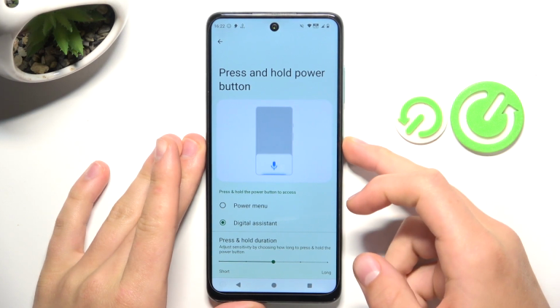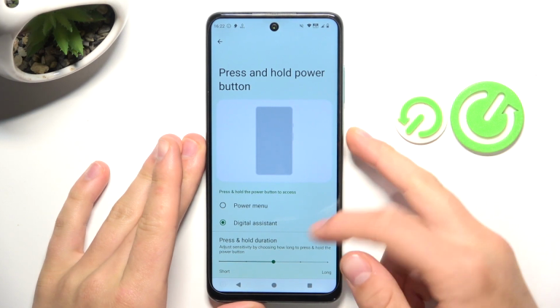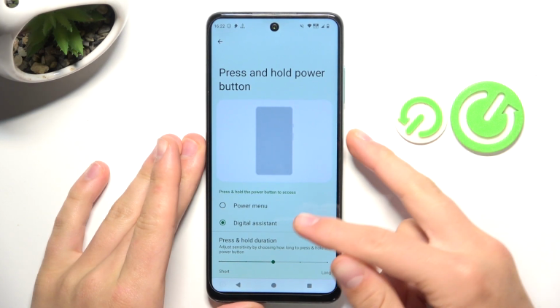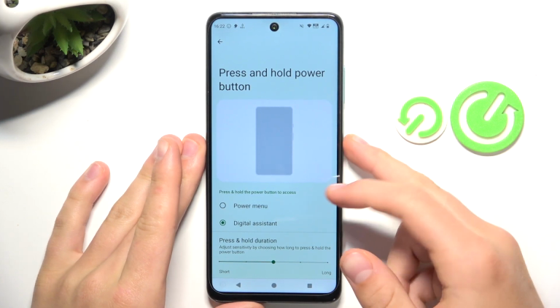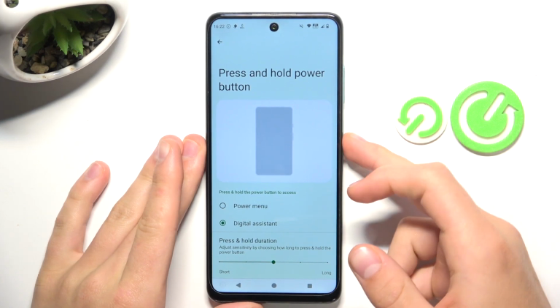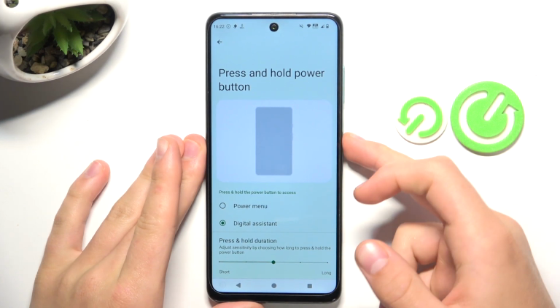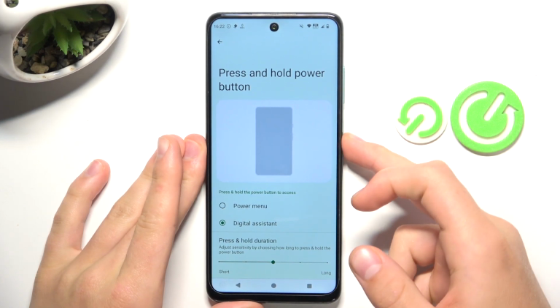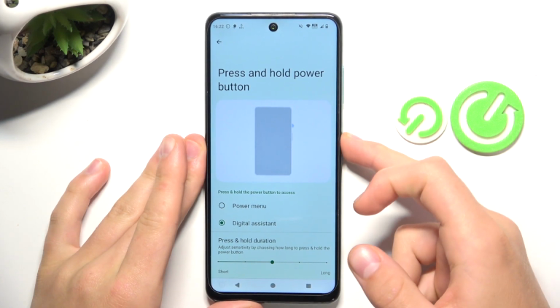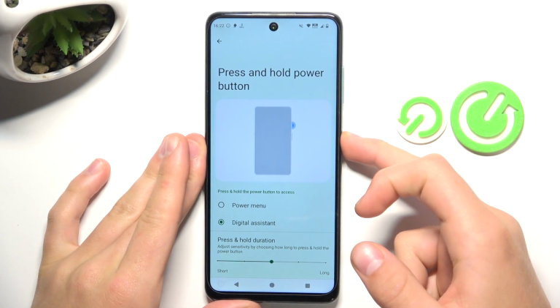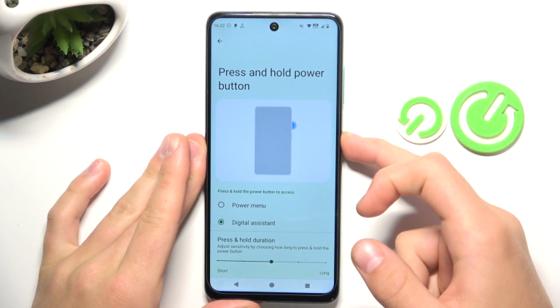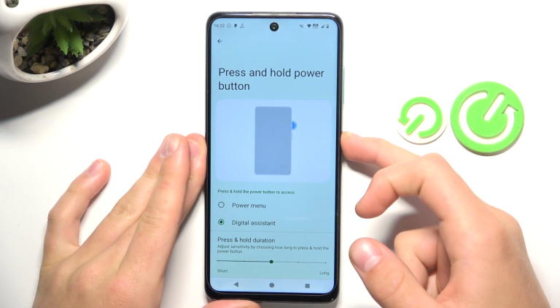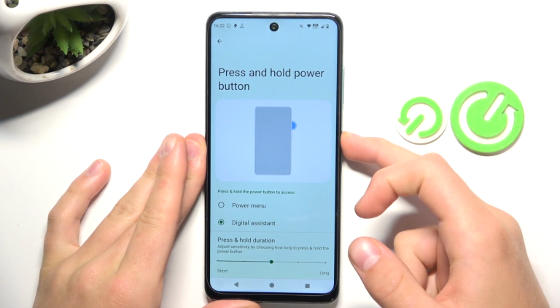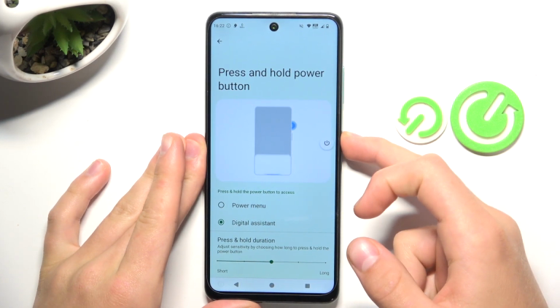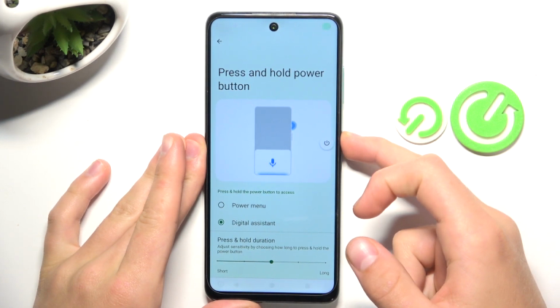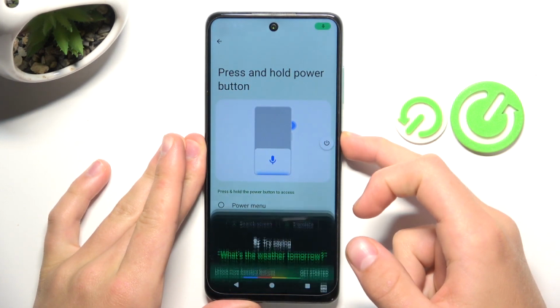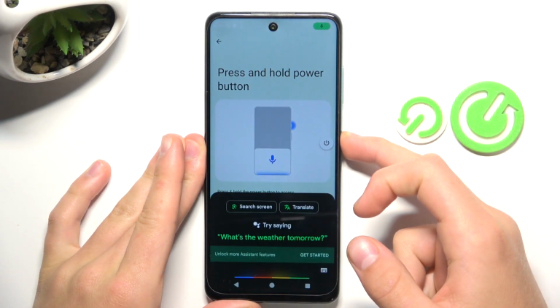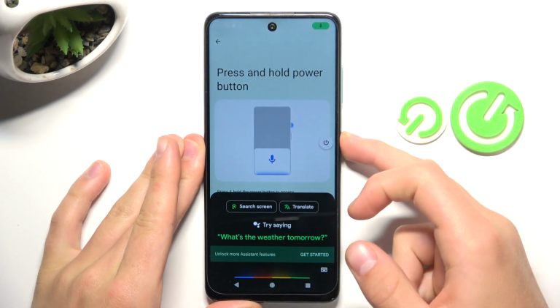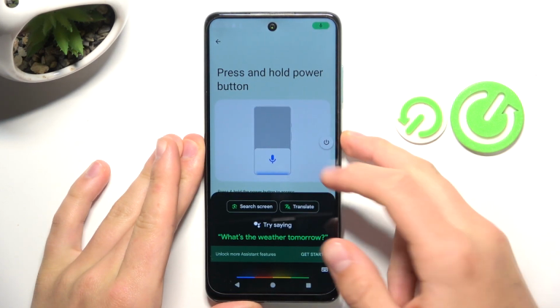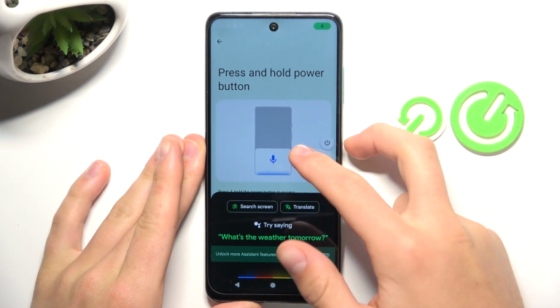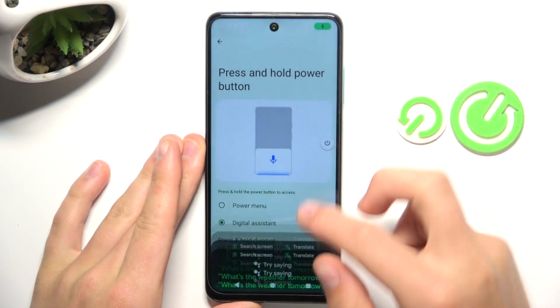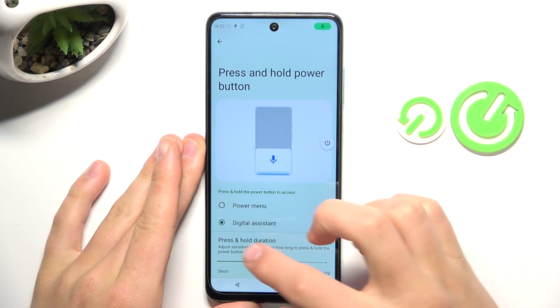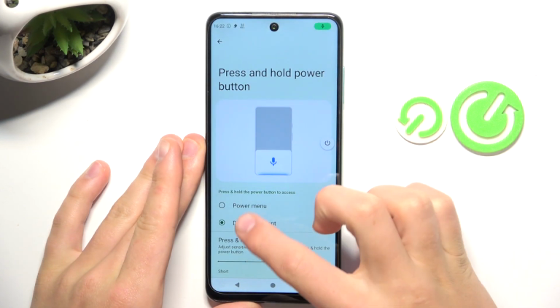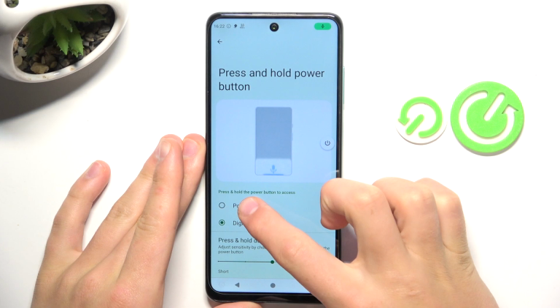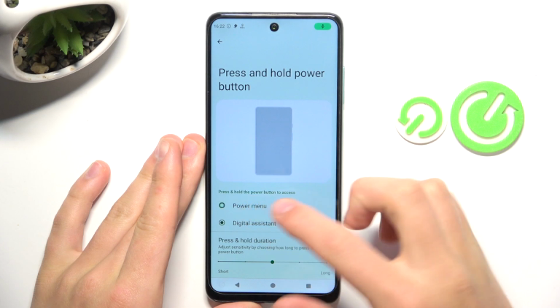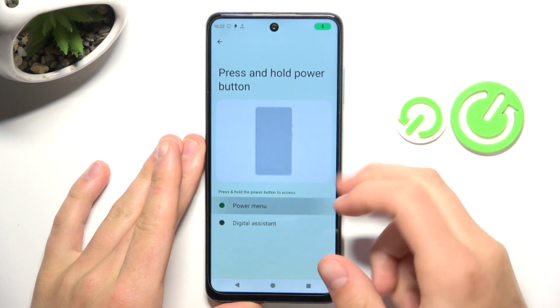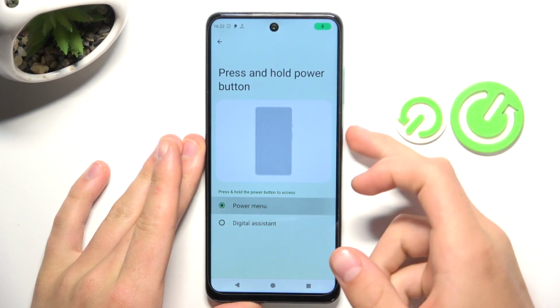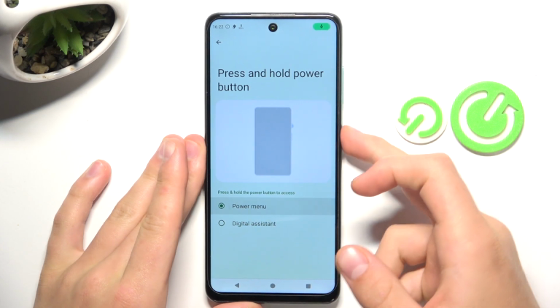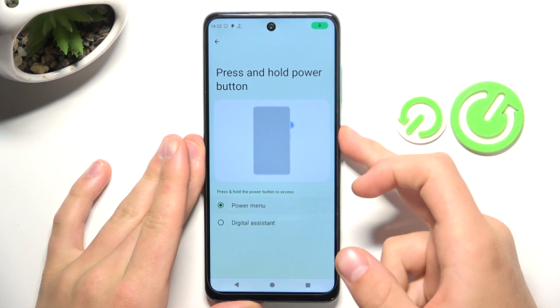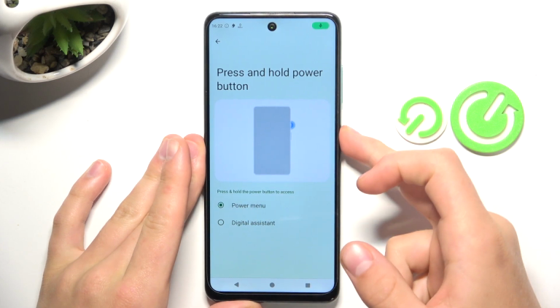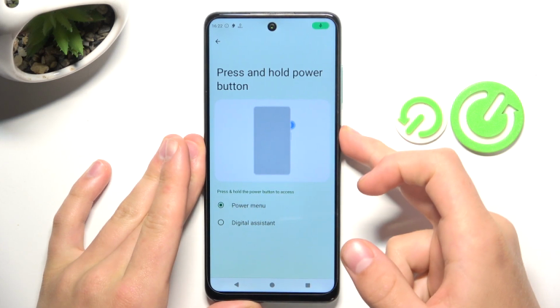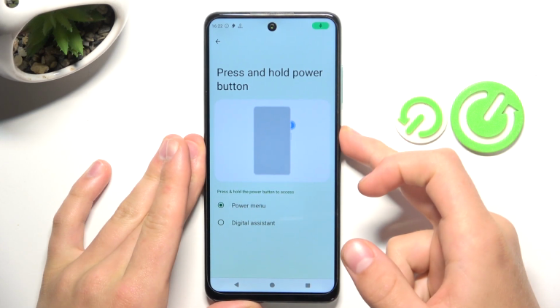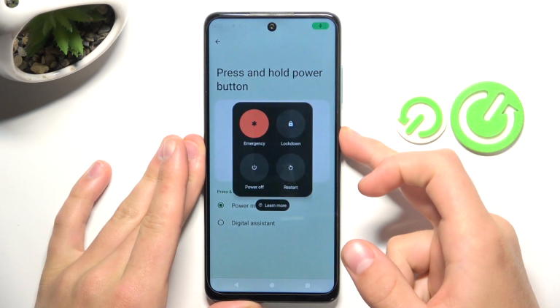So now Google Assistant should activate, and now the power menu should pop up.